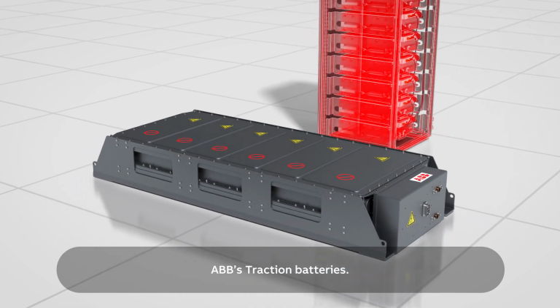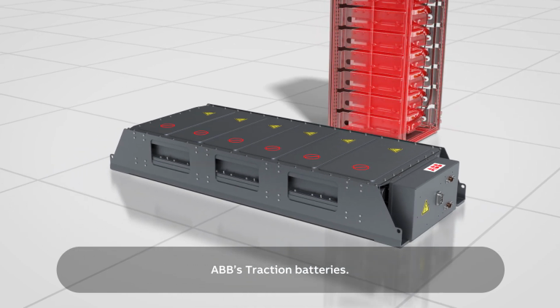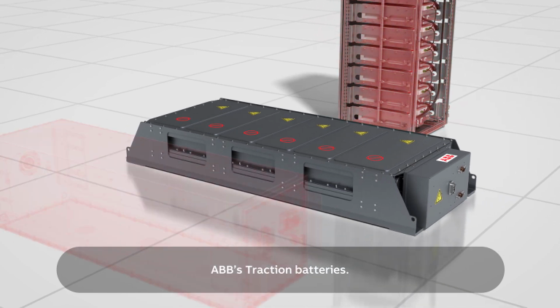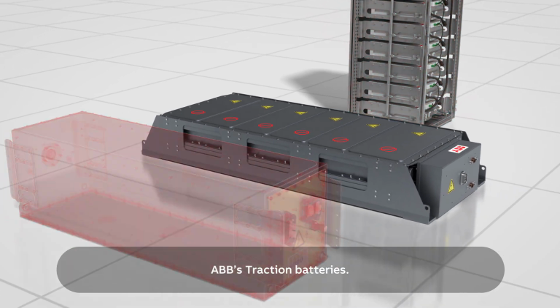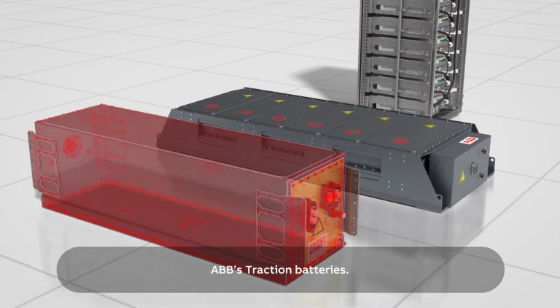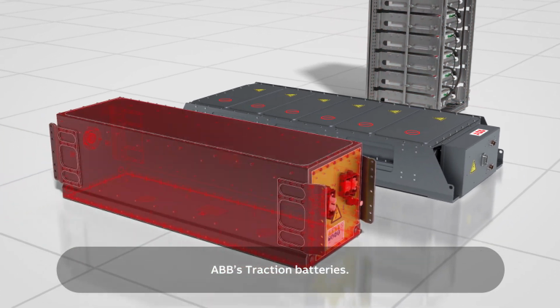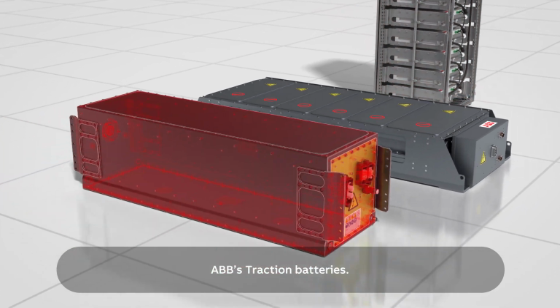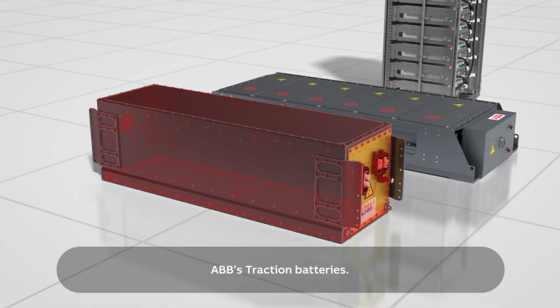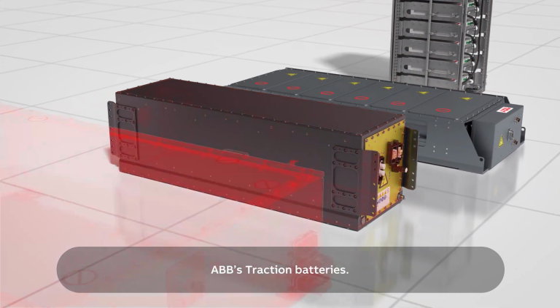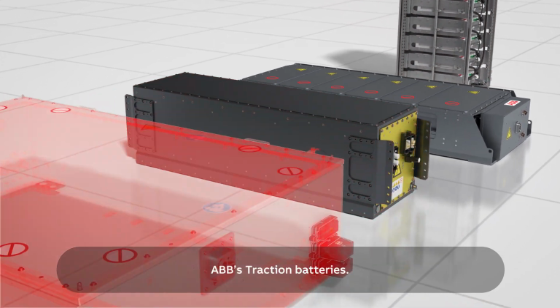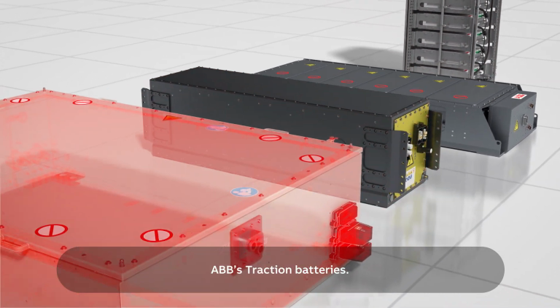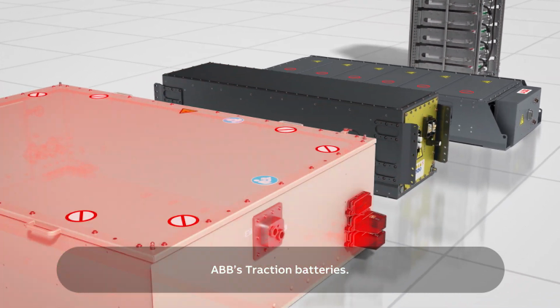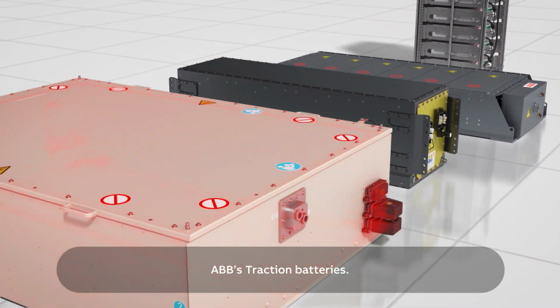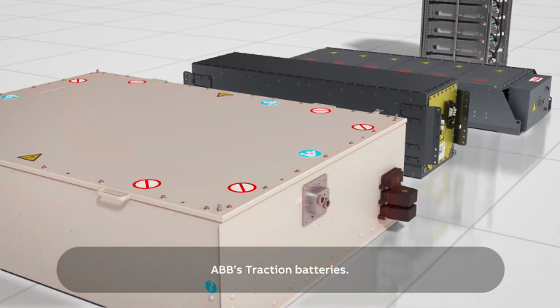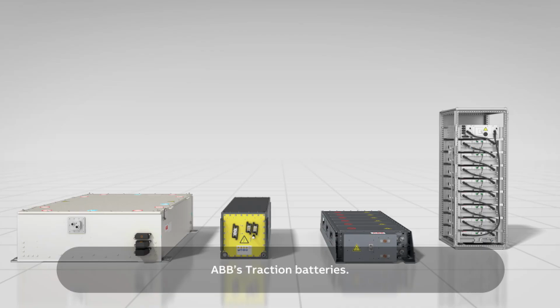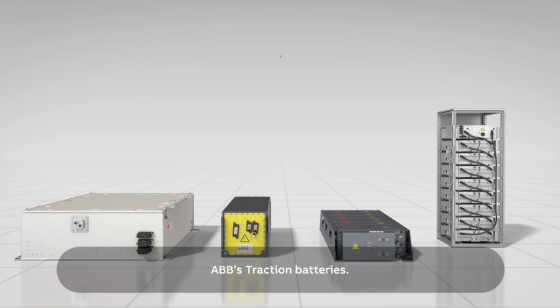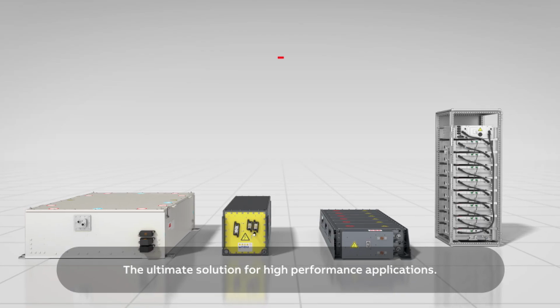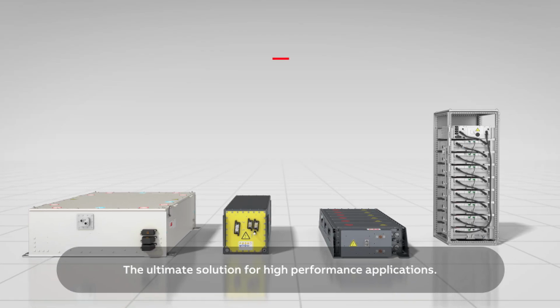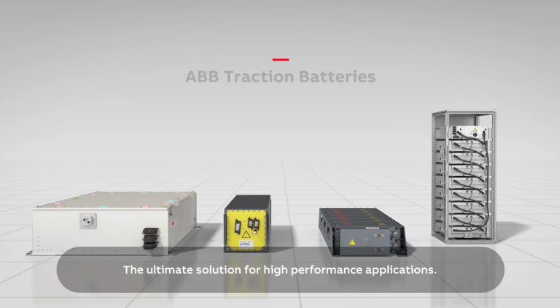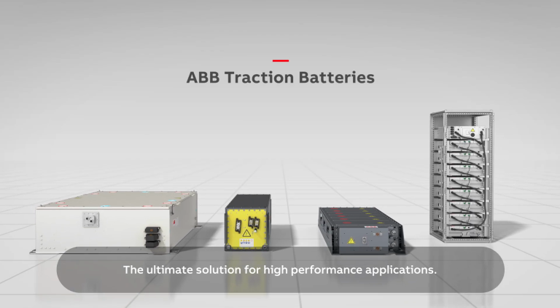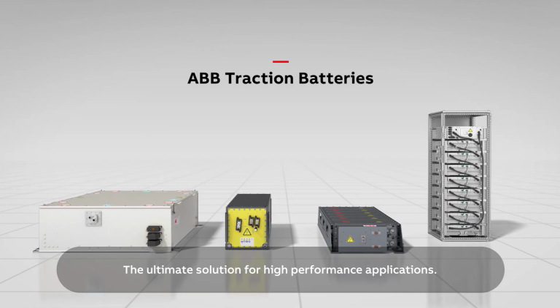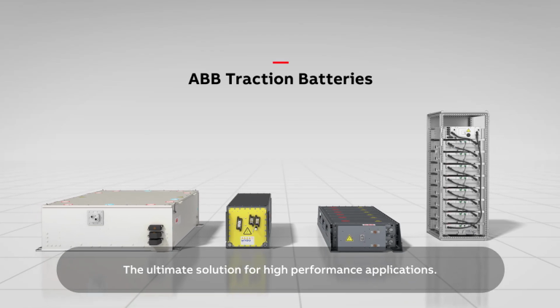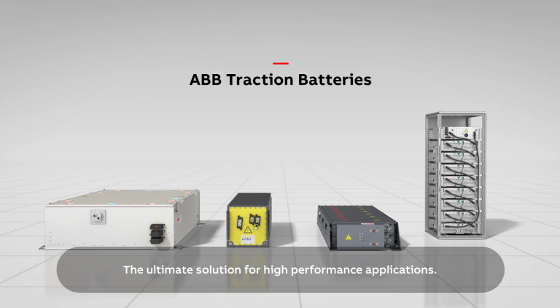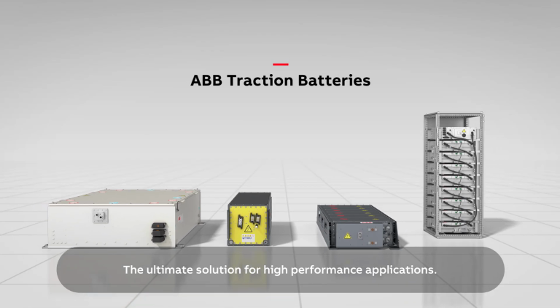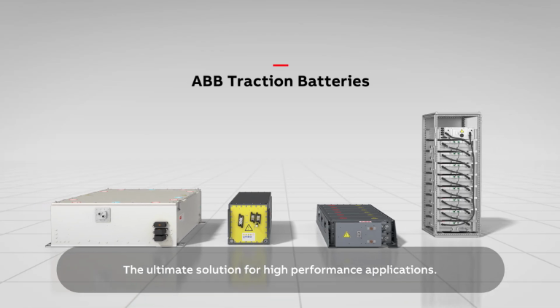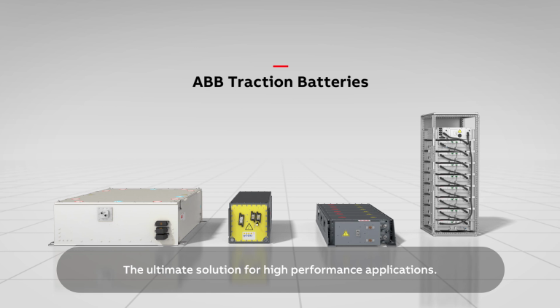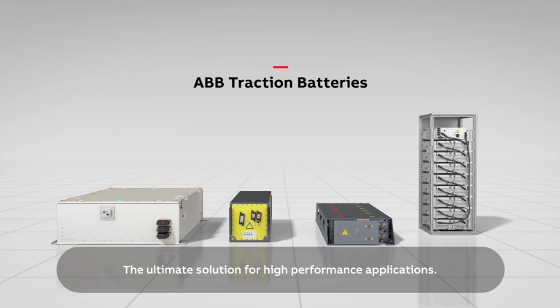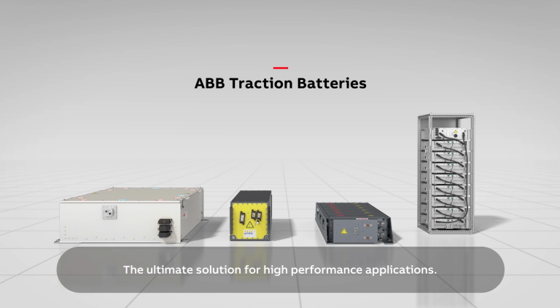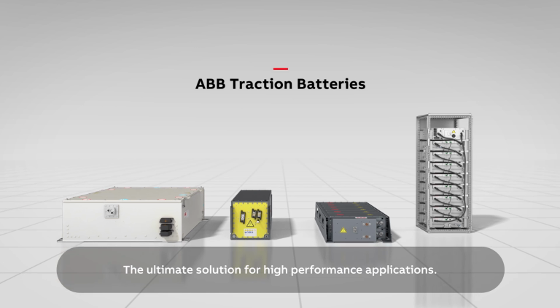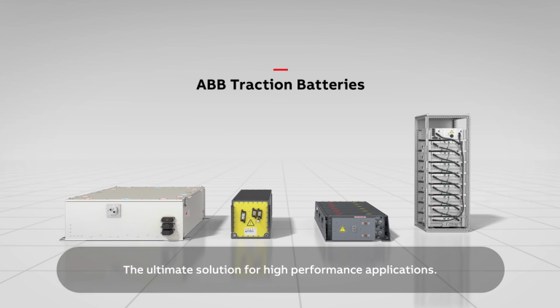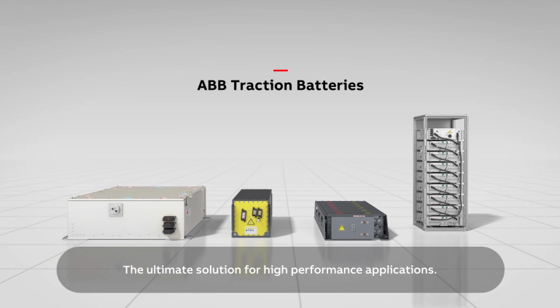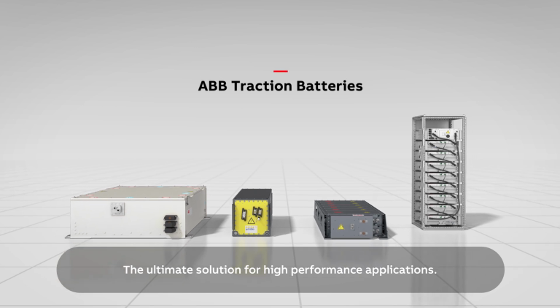ABB's traction batteries — the ultimate solution for high-performance applications.